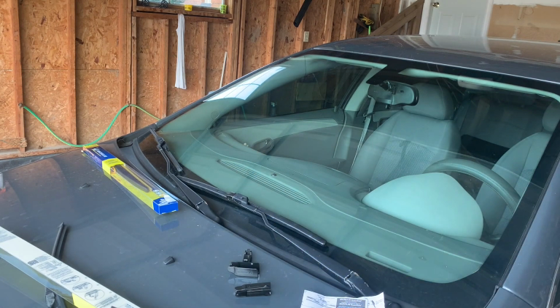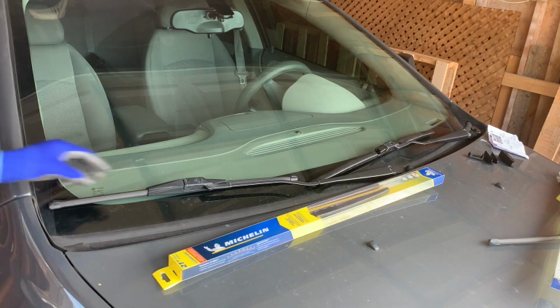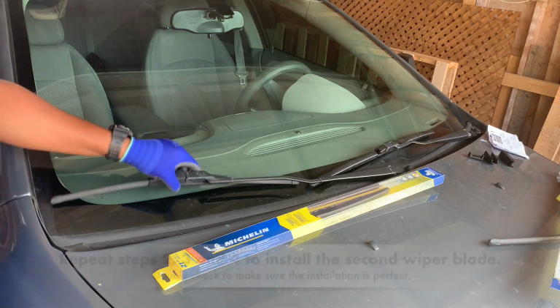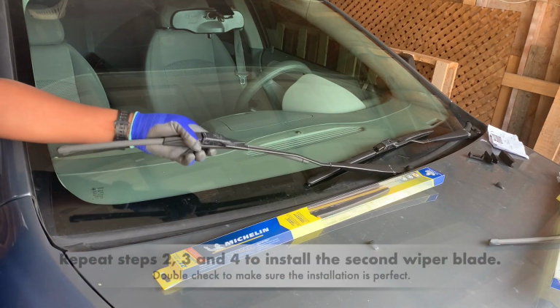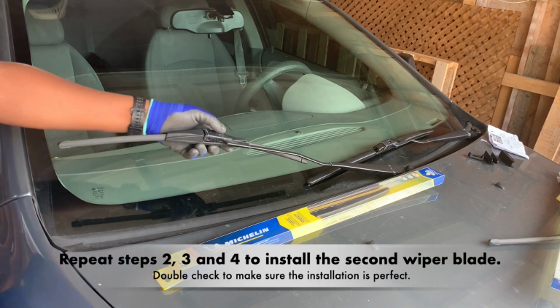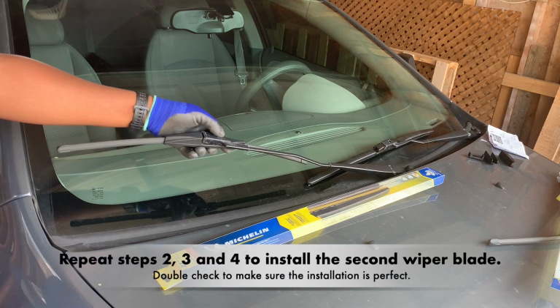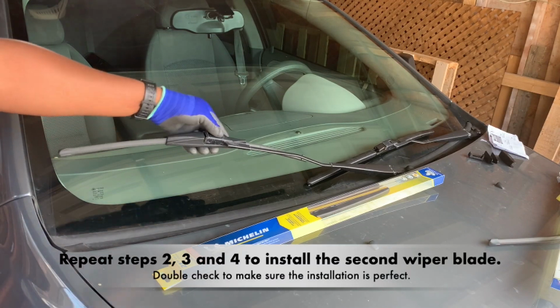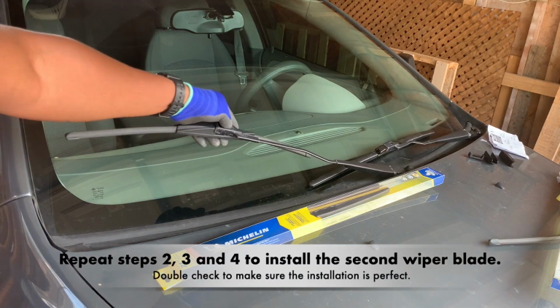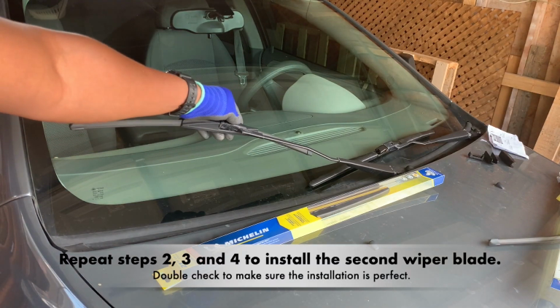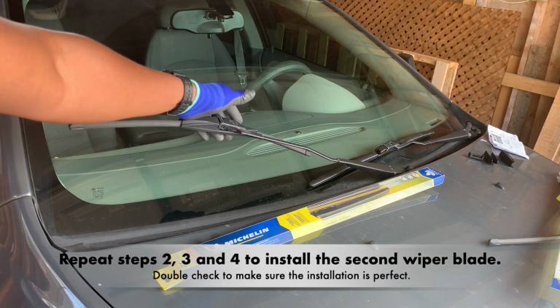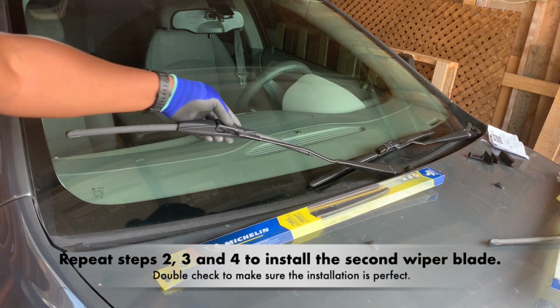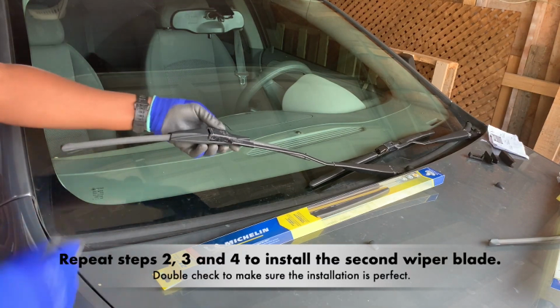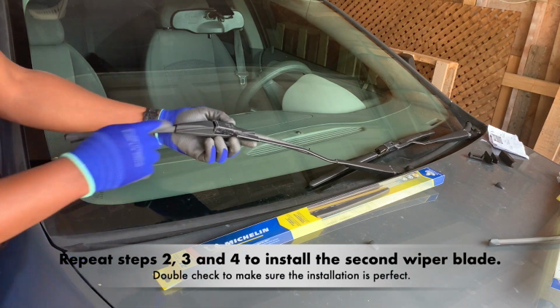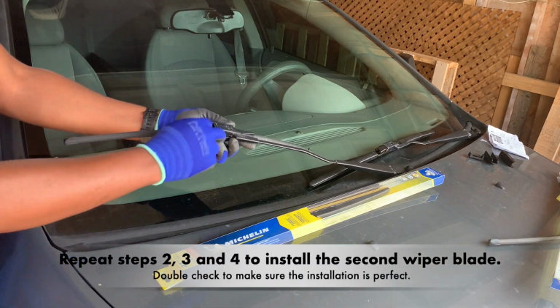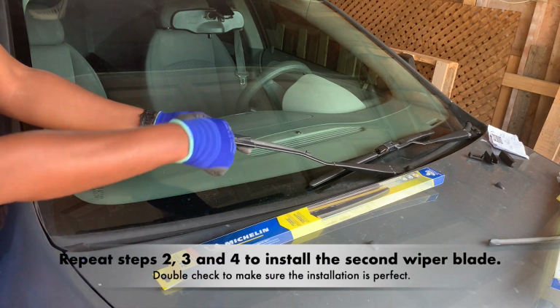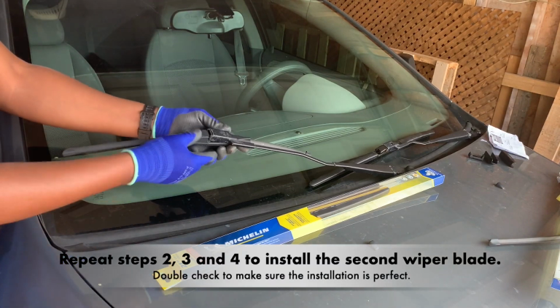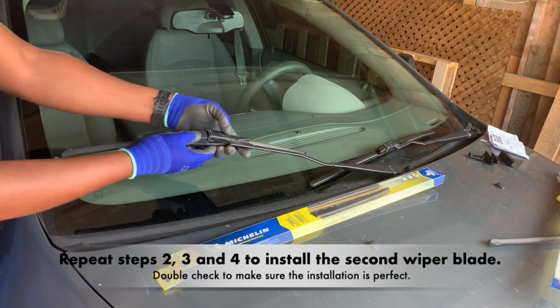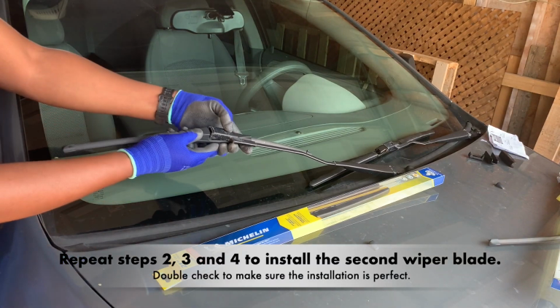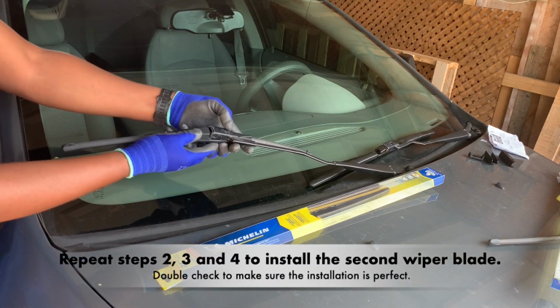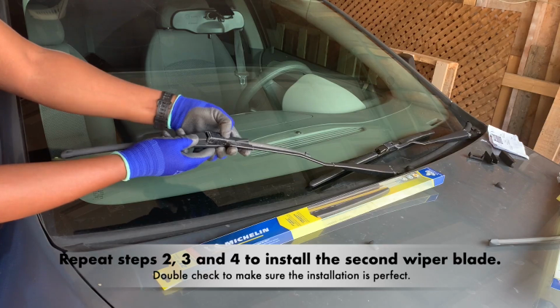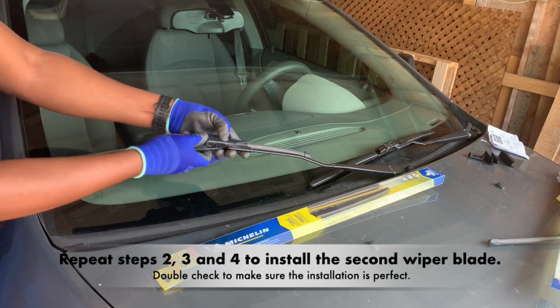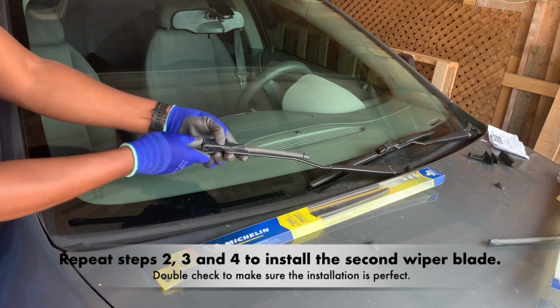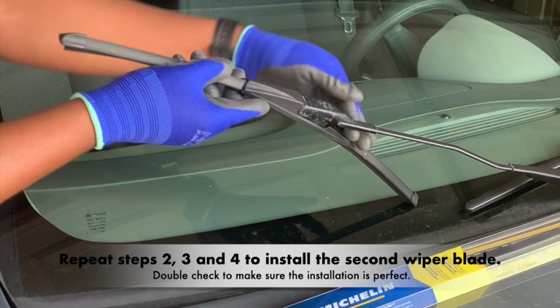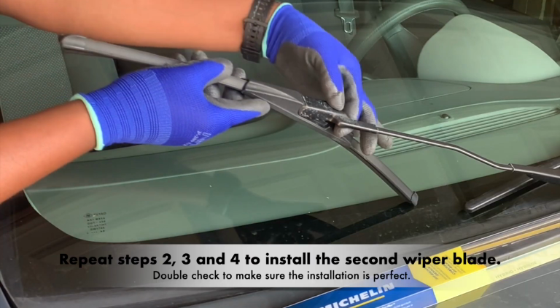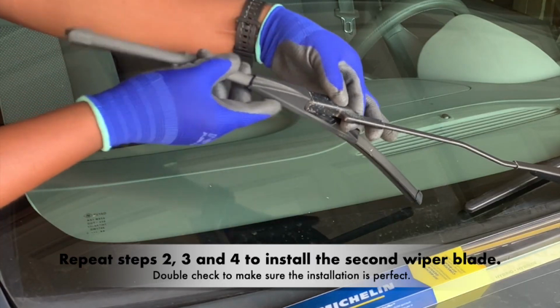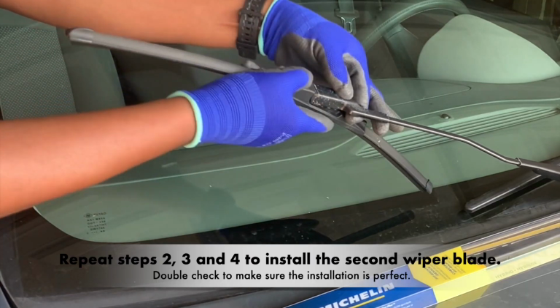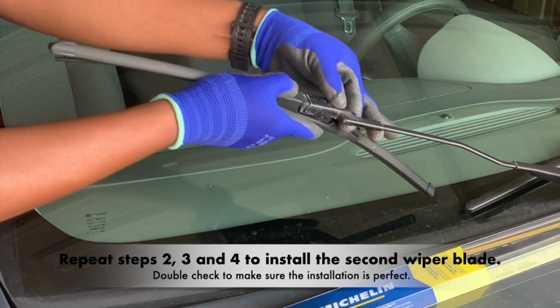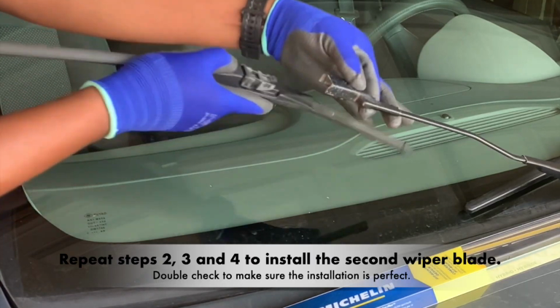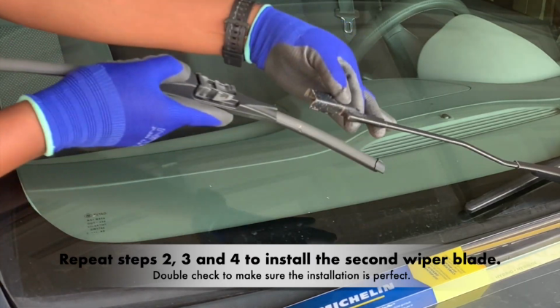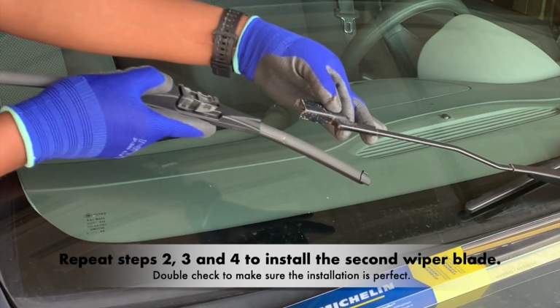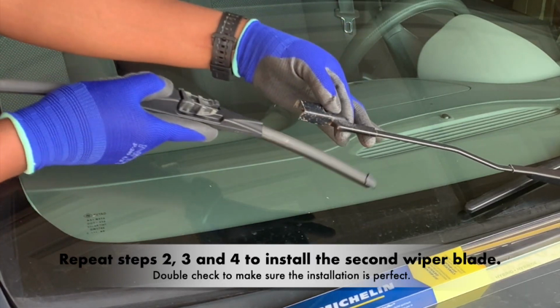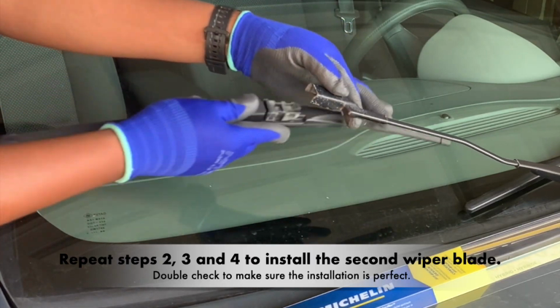Repeat steps 2, 3, and 4 to install the second wiper blade.